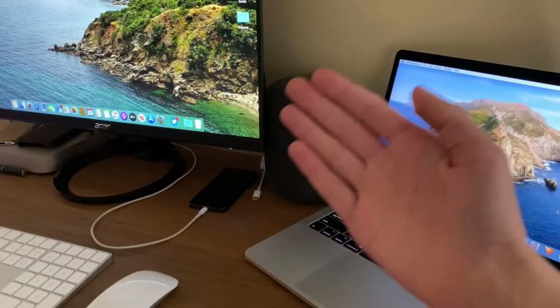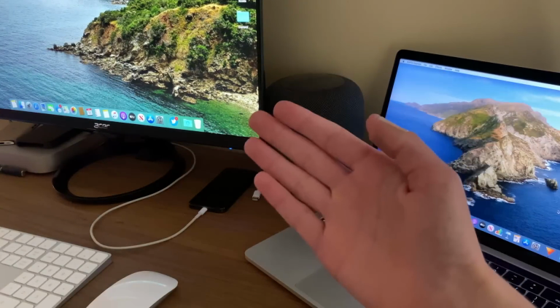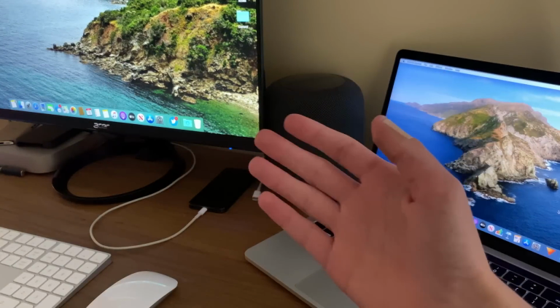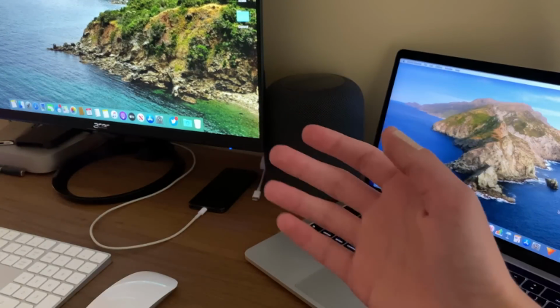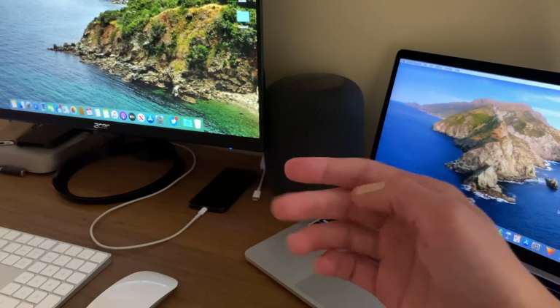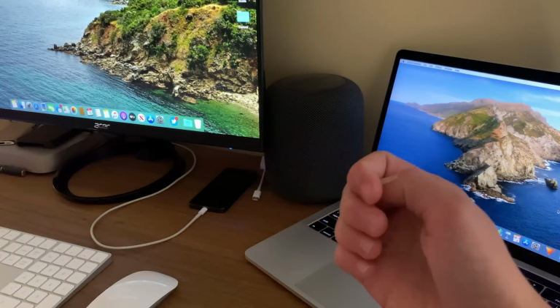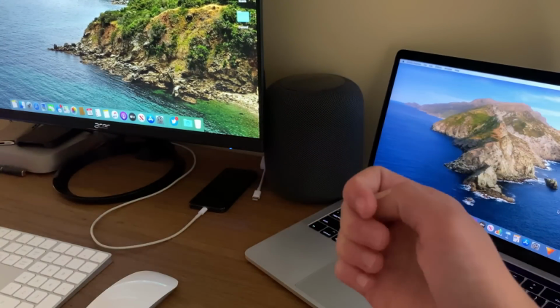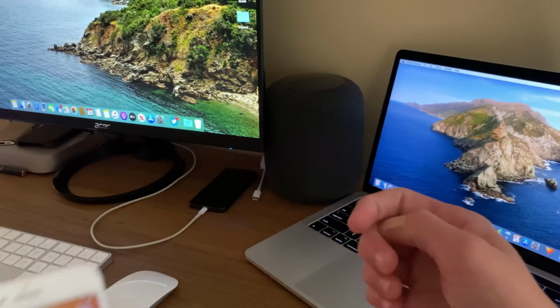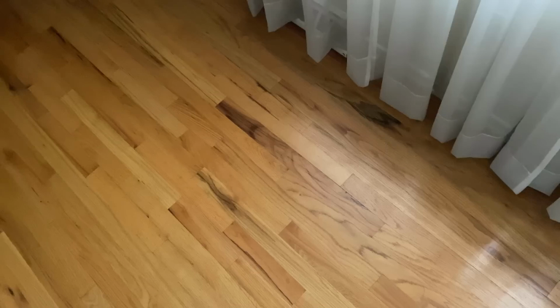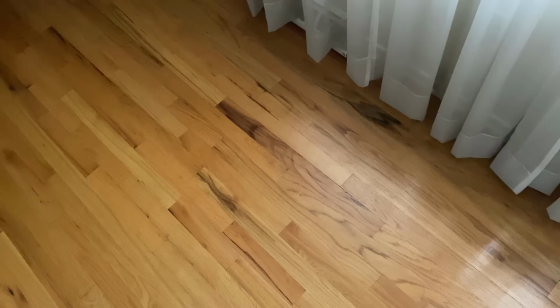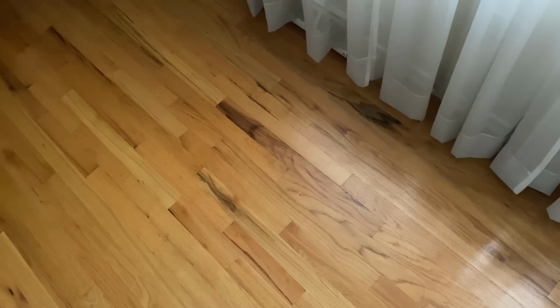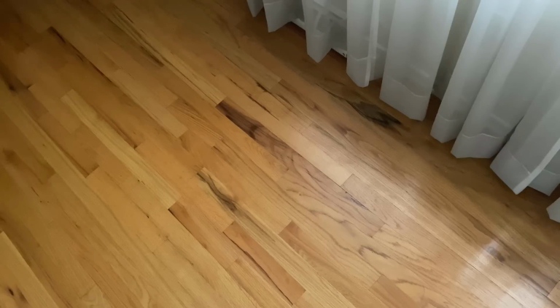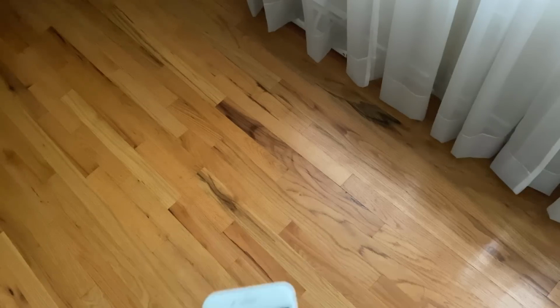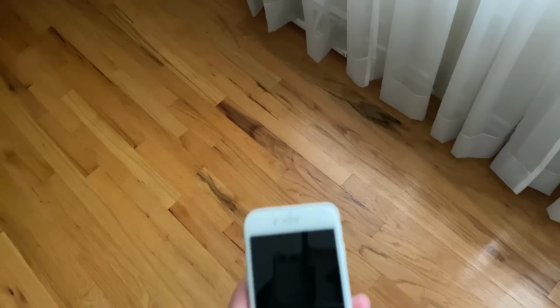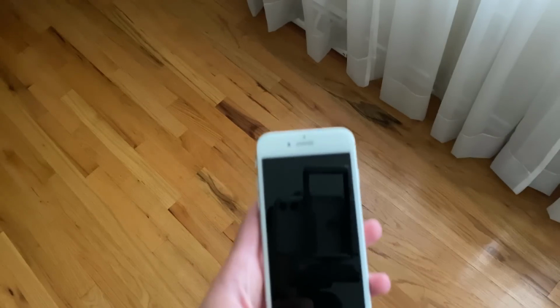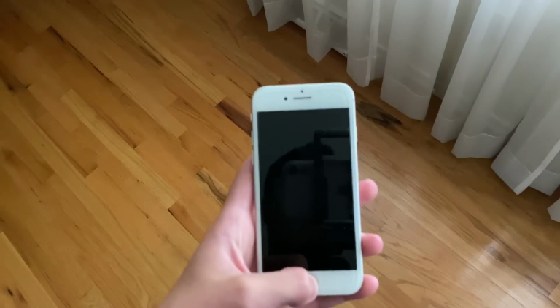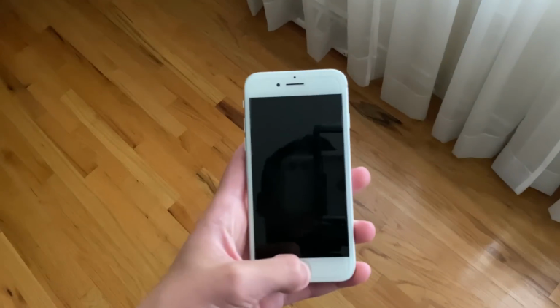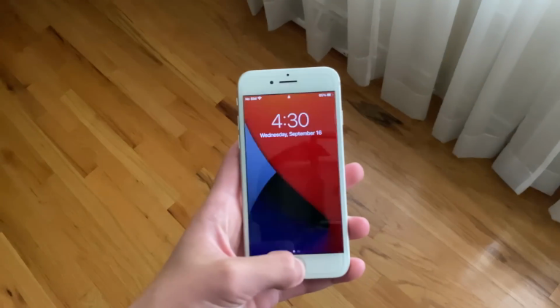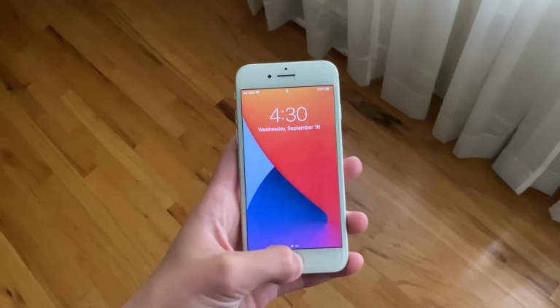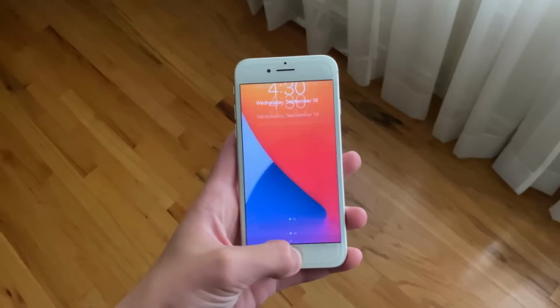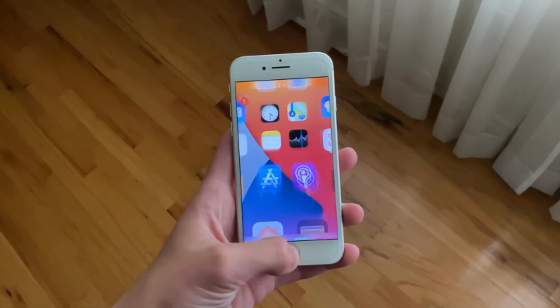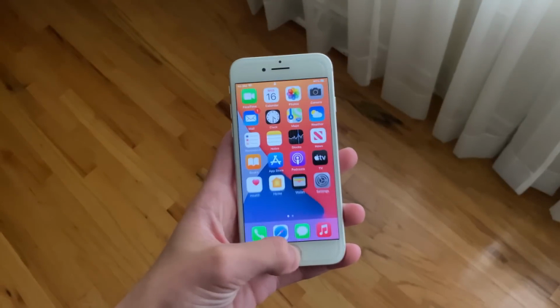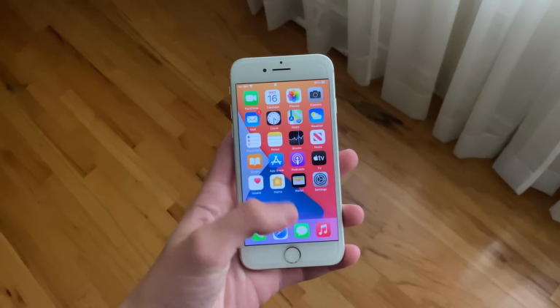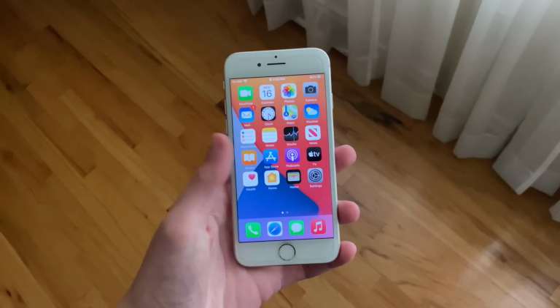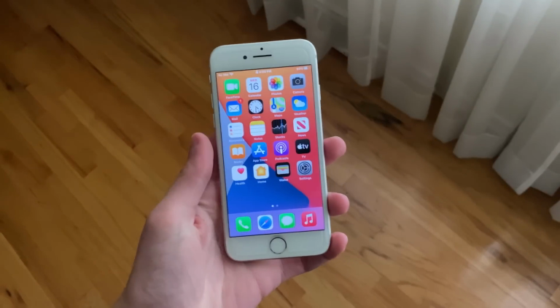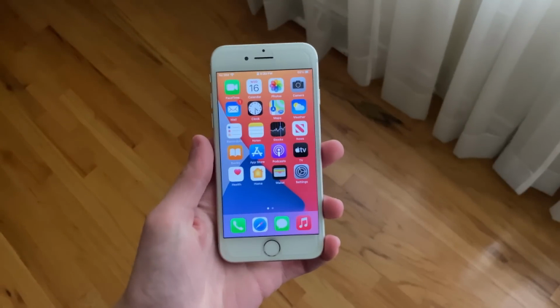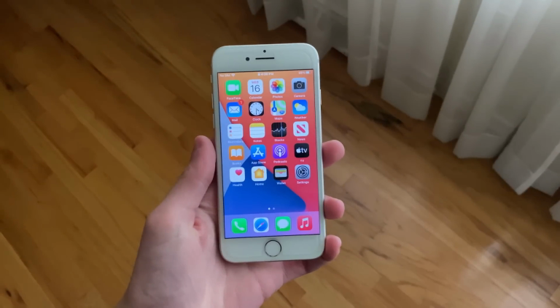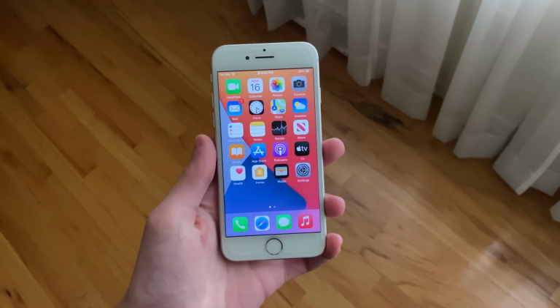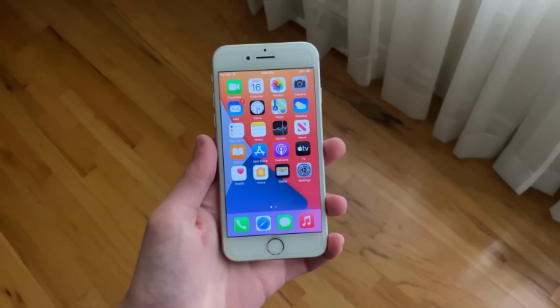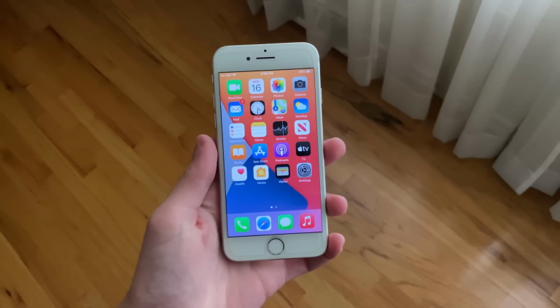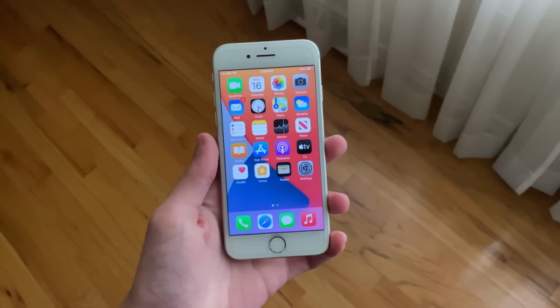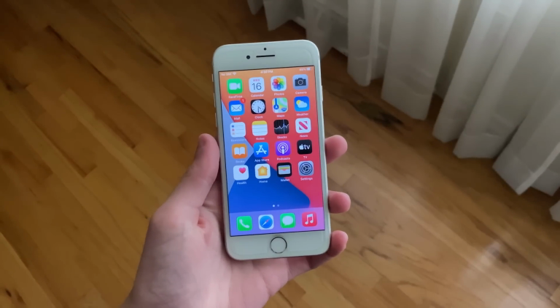Hello everyone, IceCoolTech here. We're going to be taking a look to see how the iPhone 7 has handled the public release of iOS 14.